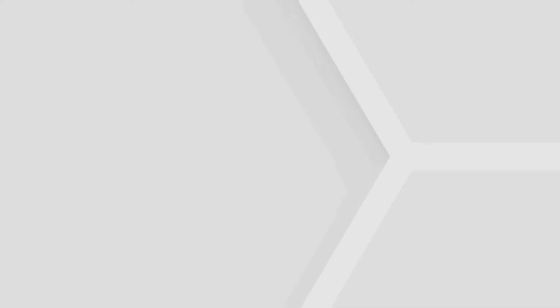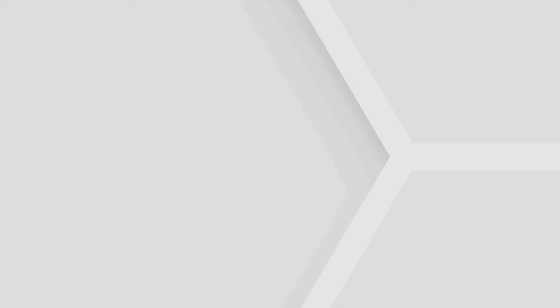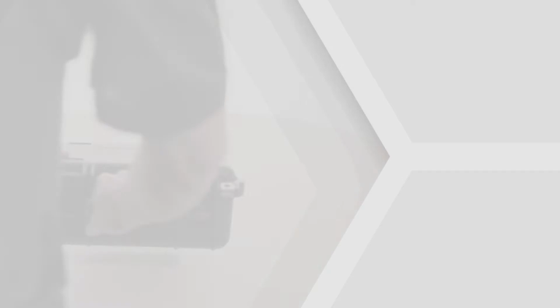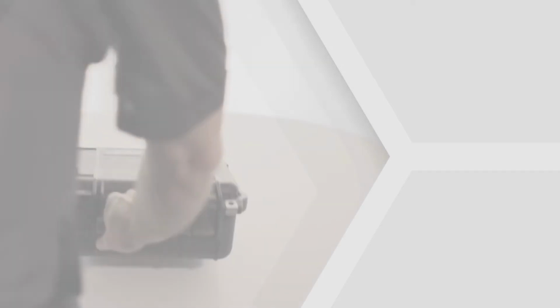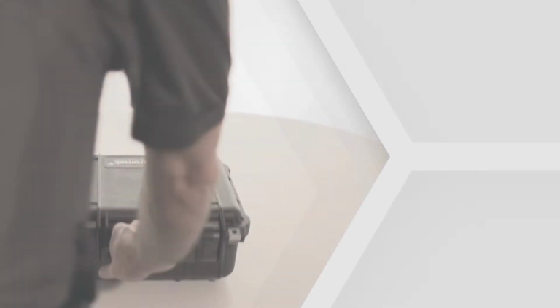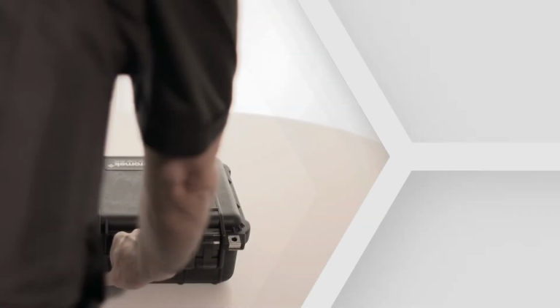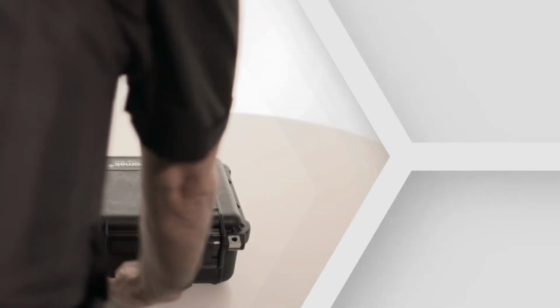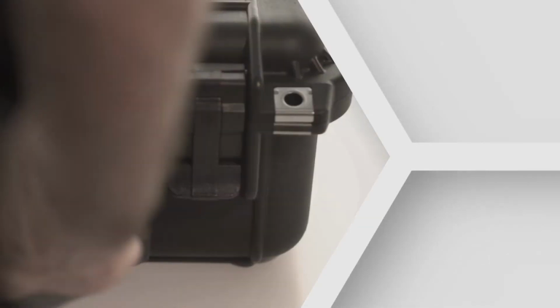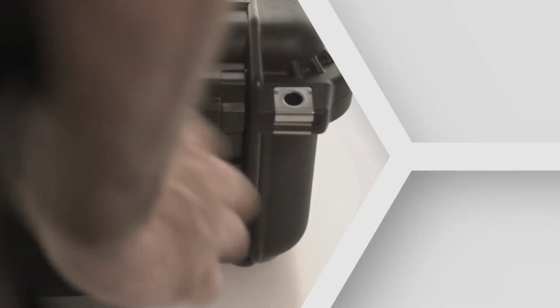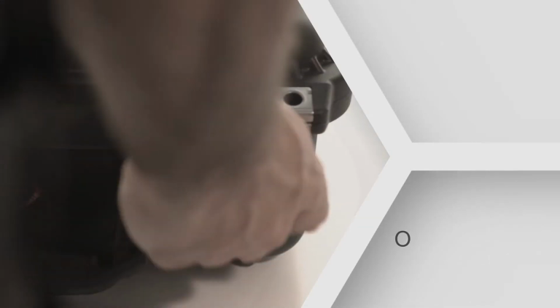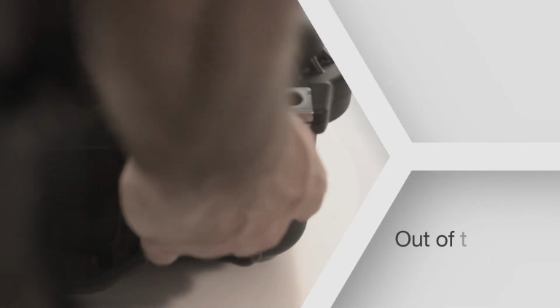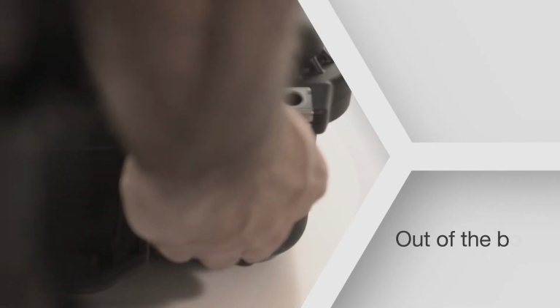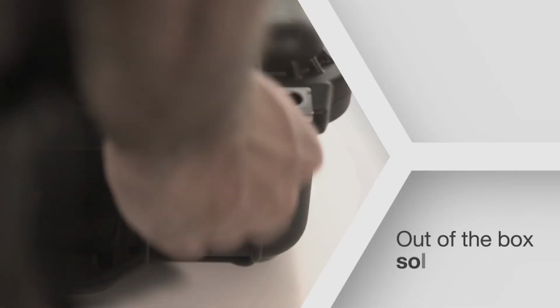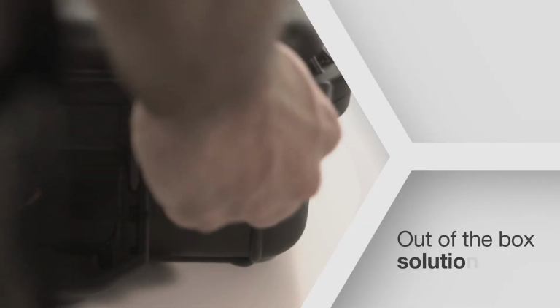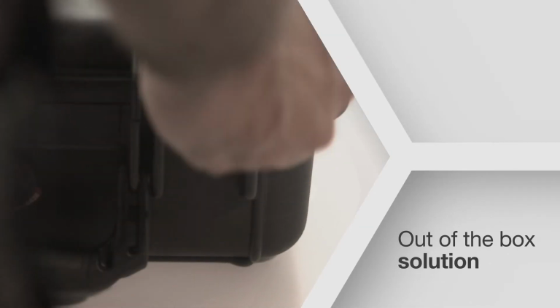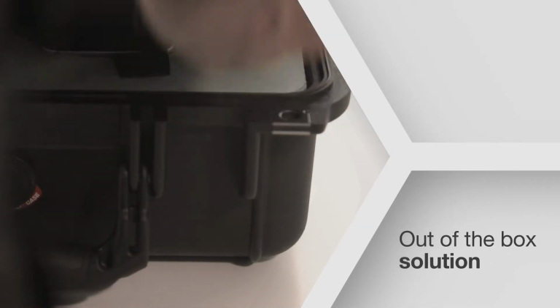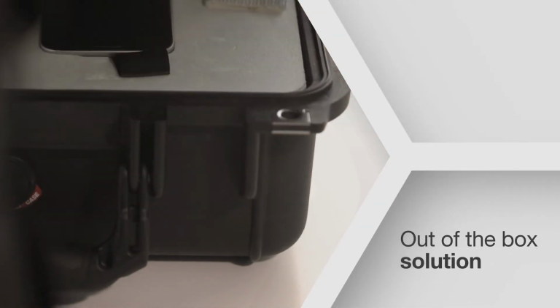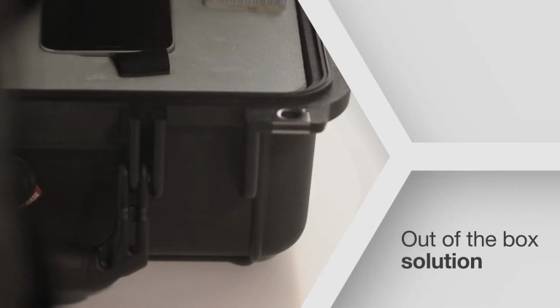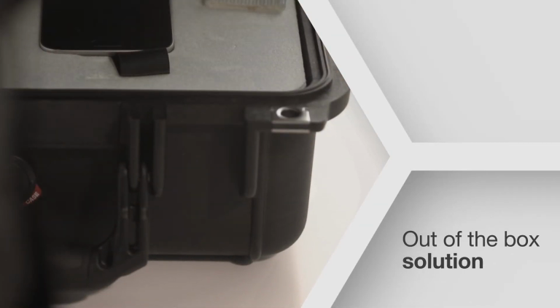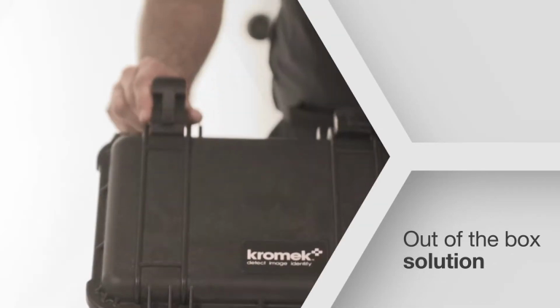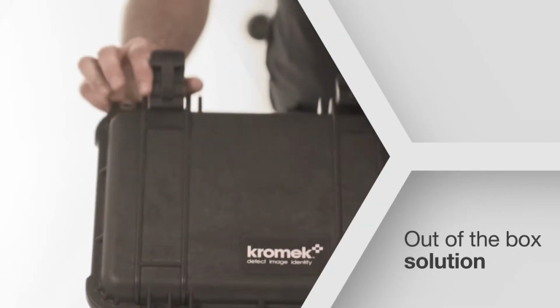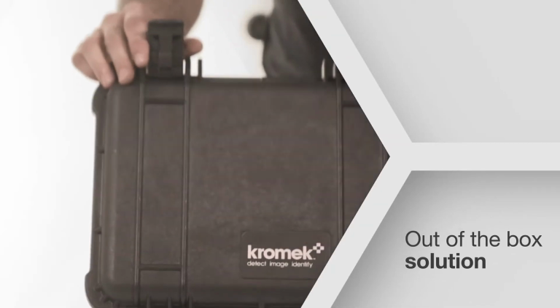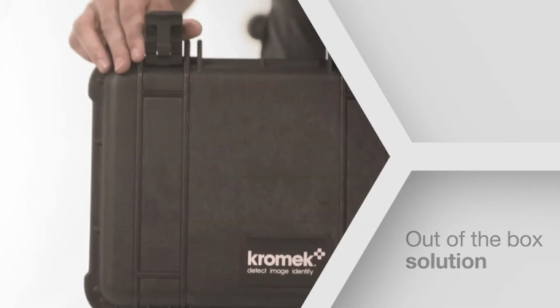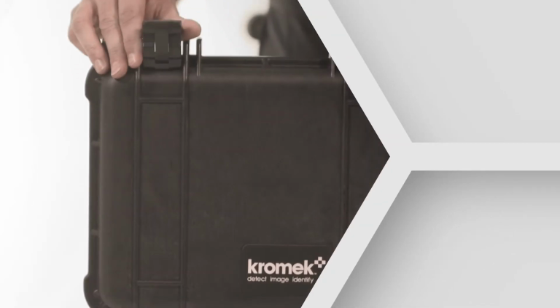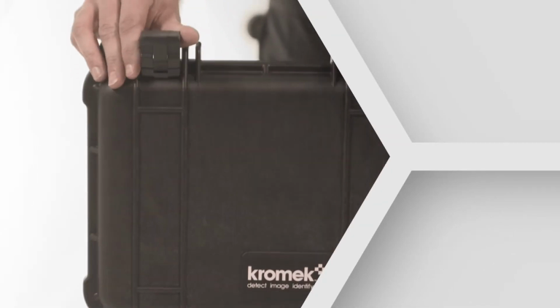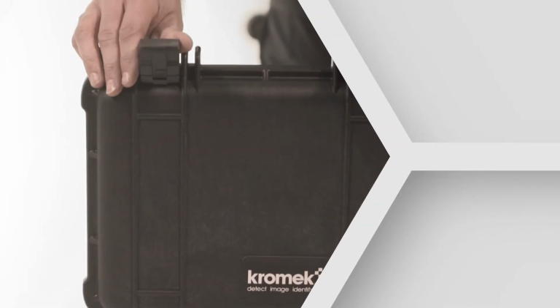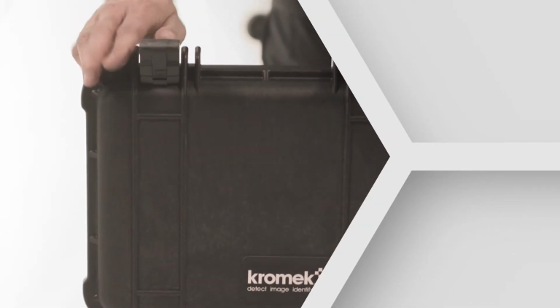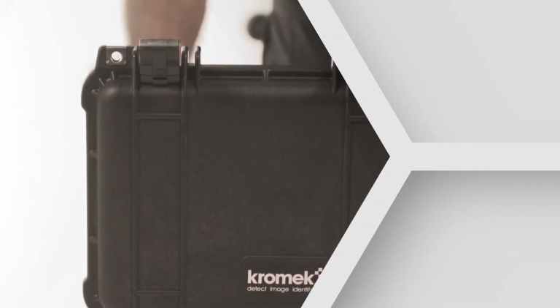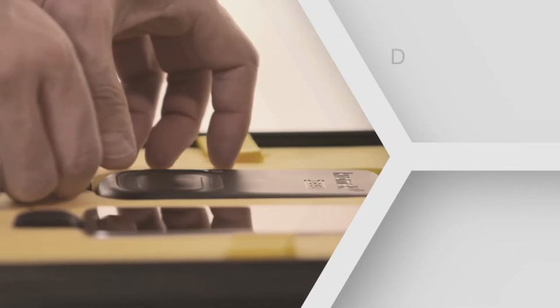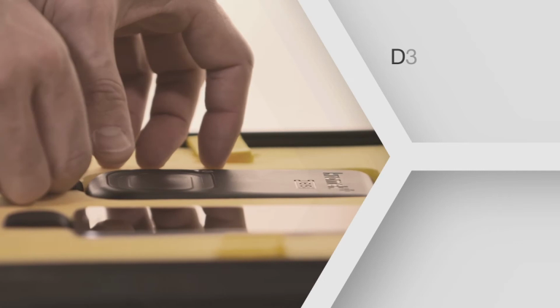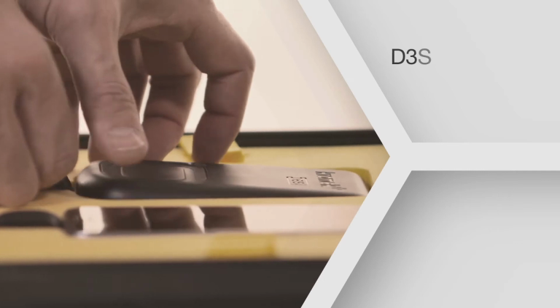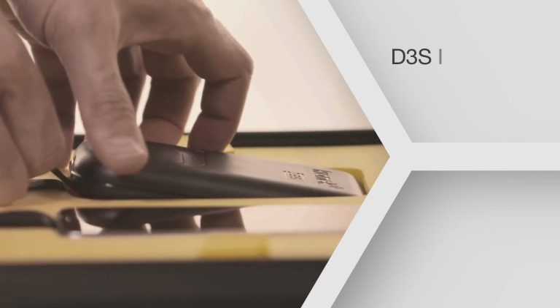The D3SID is an out-of-the-box solution that's ready to go. It comes with everything you need.